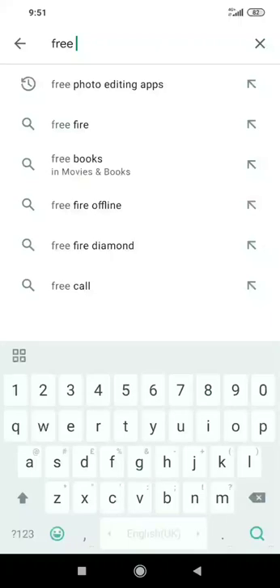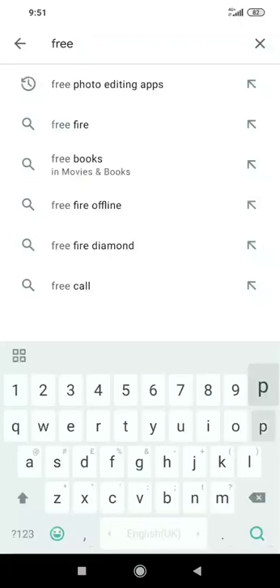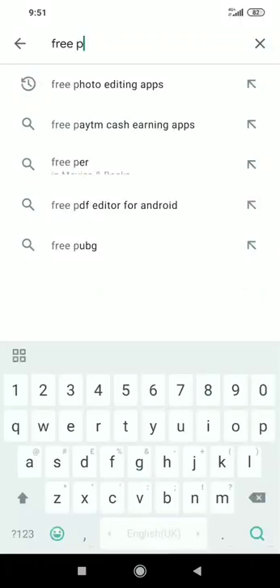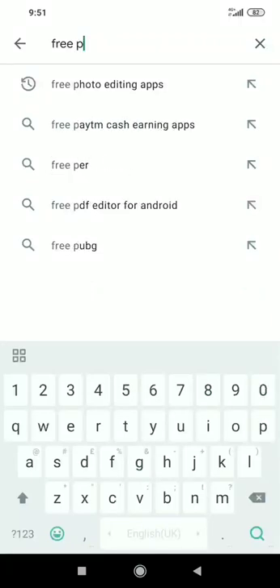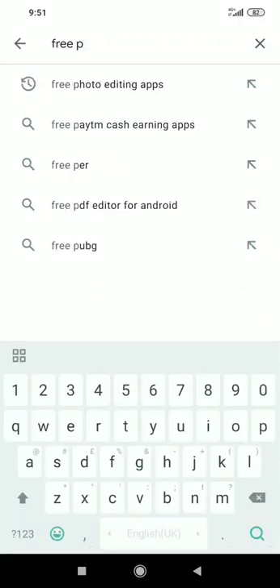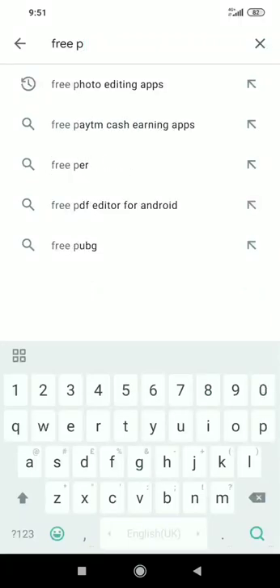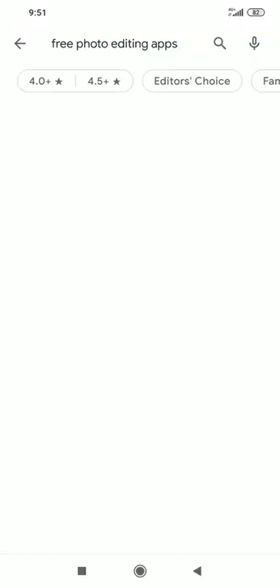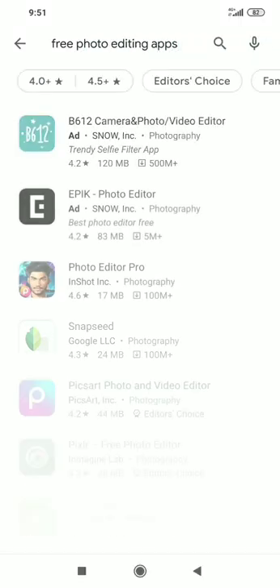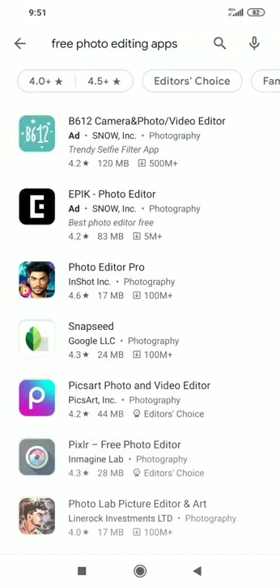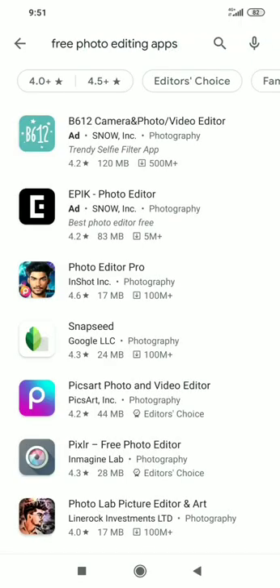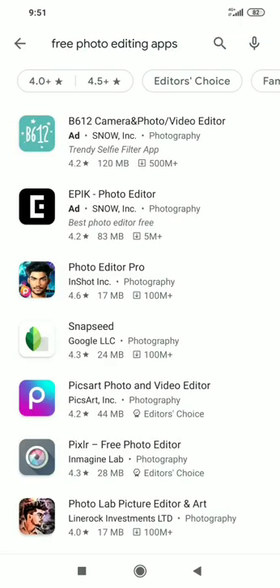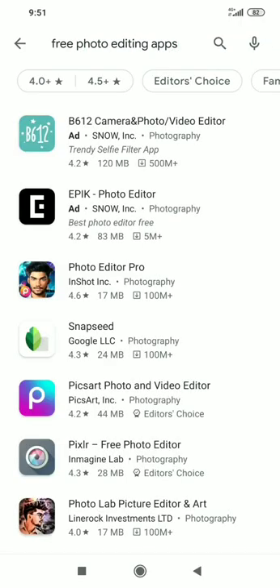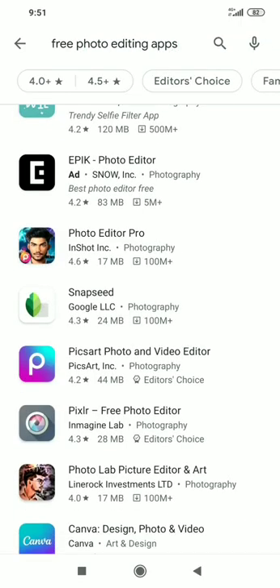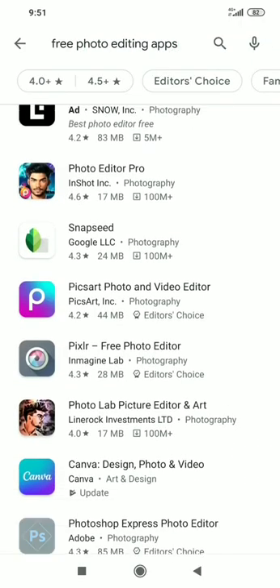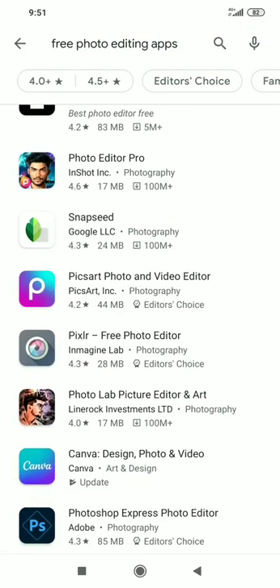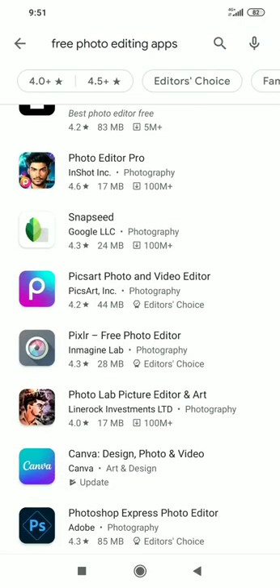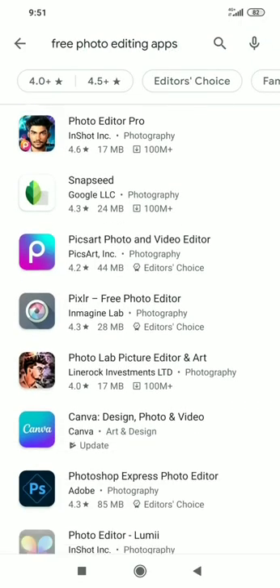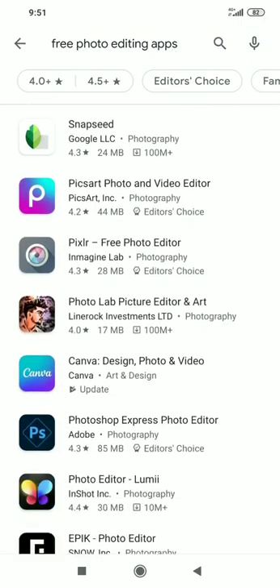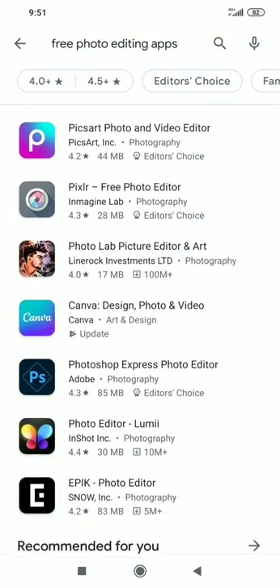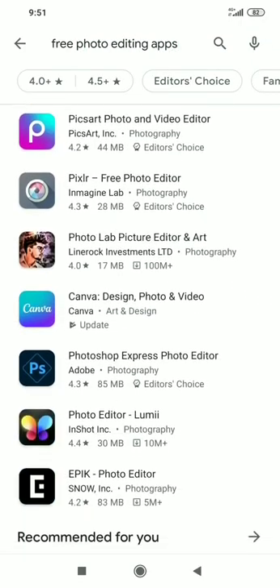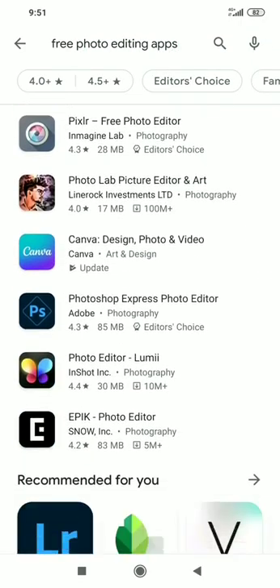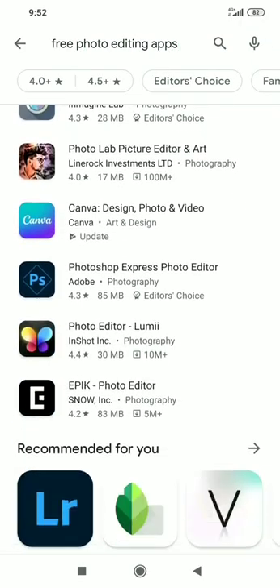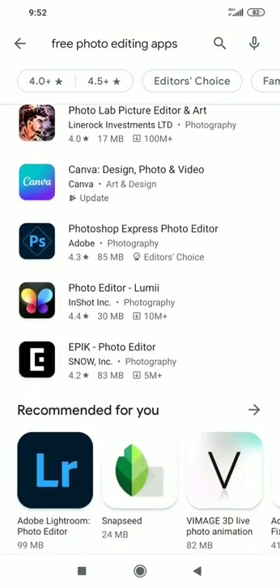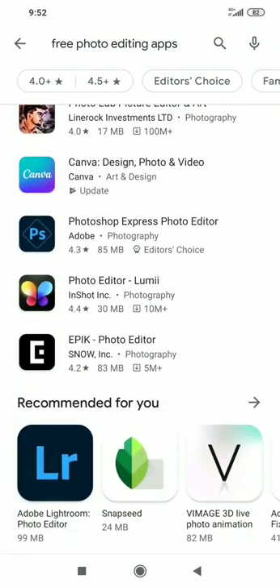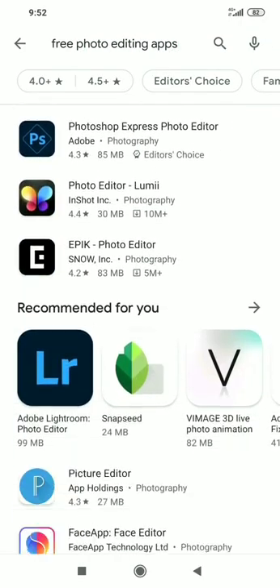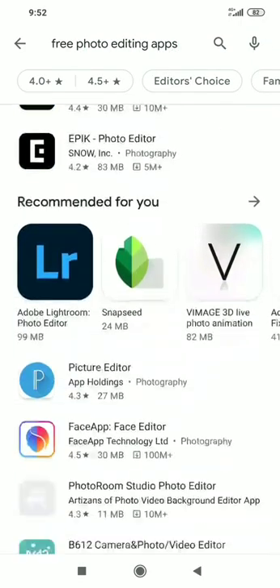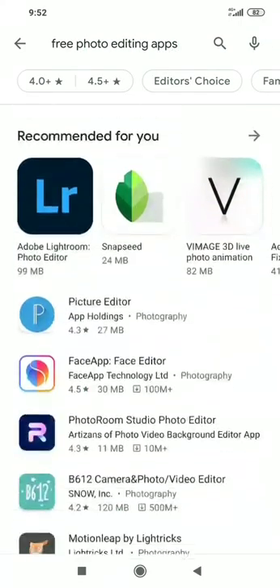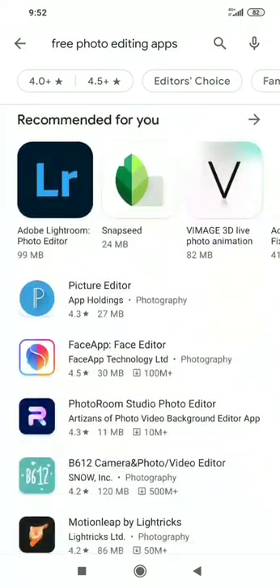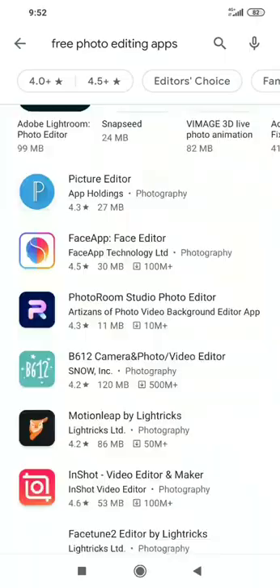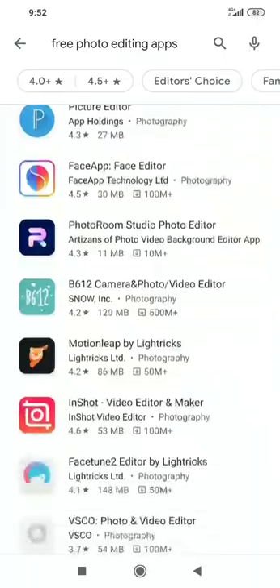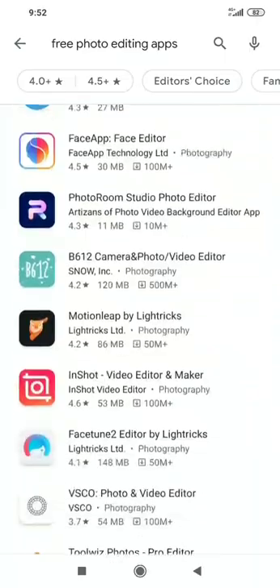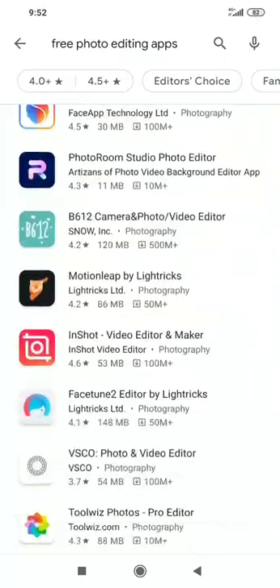10 free photo editing apps for Android. These apps will help you edit your photos like a professional.